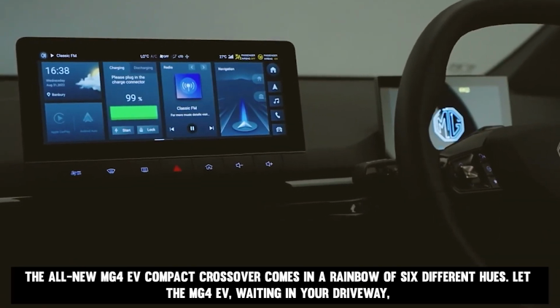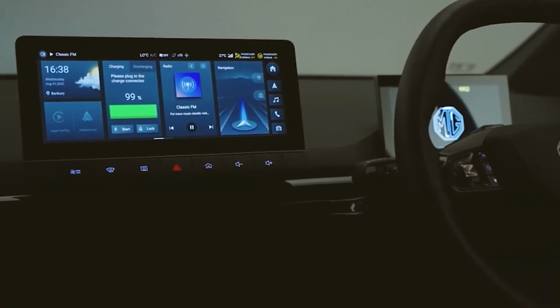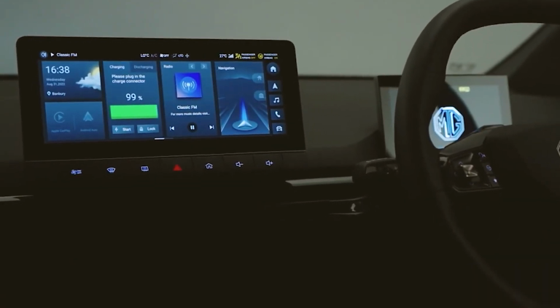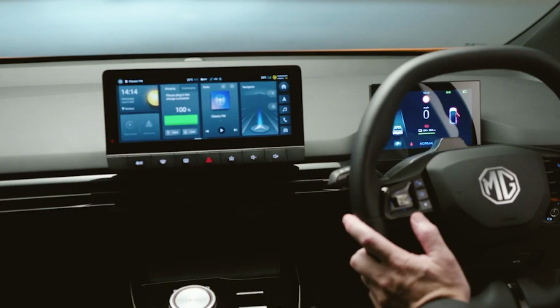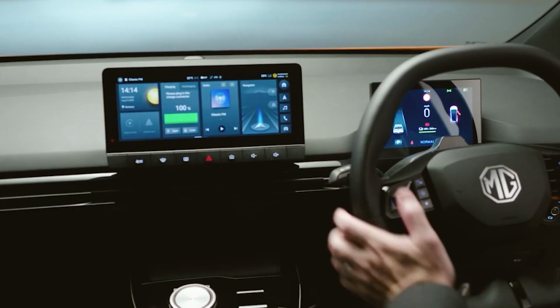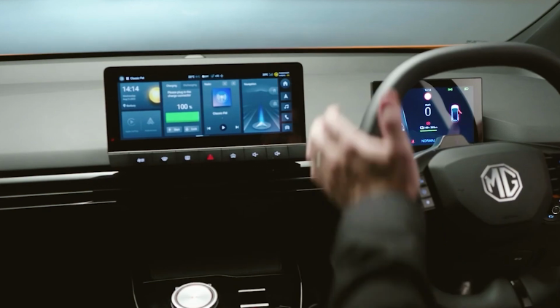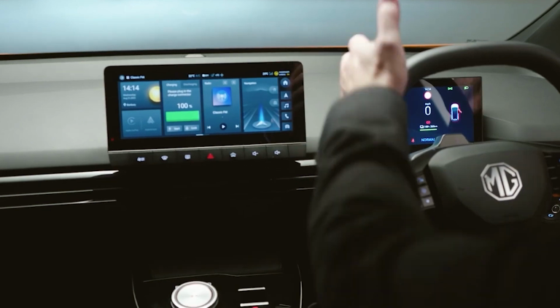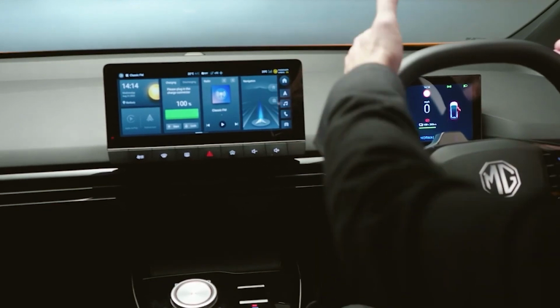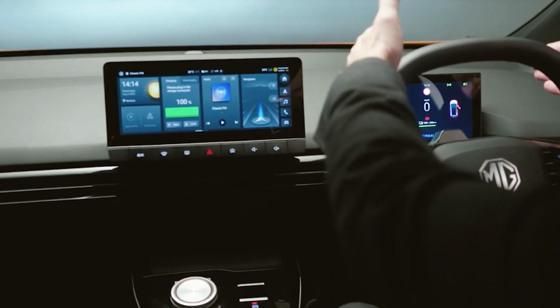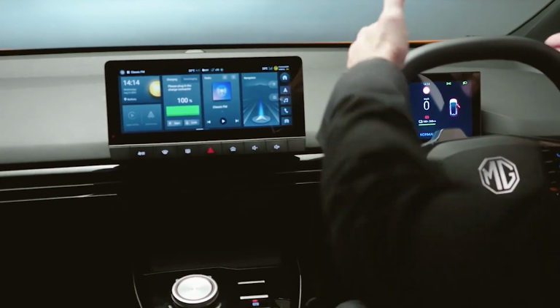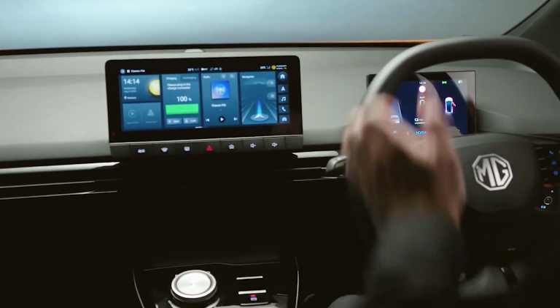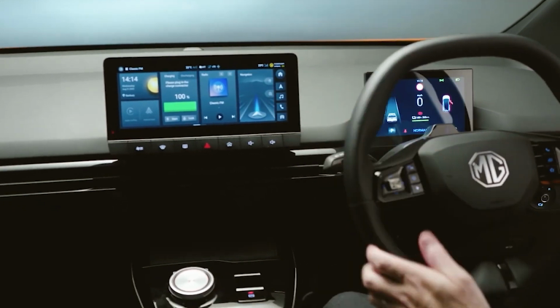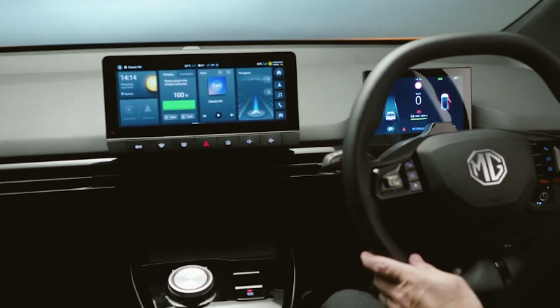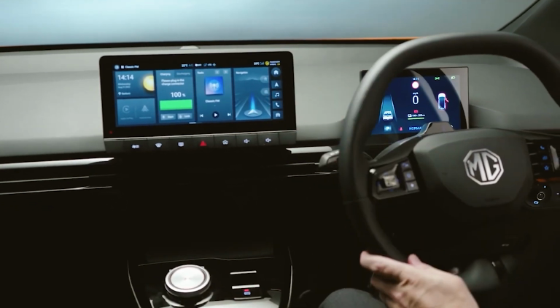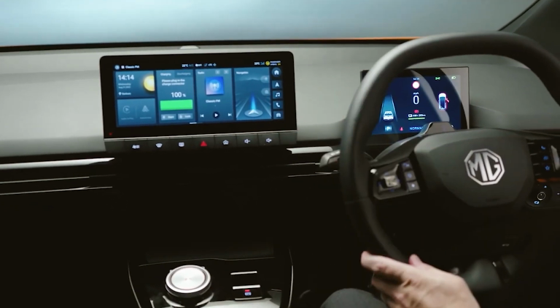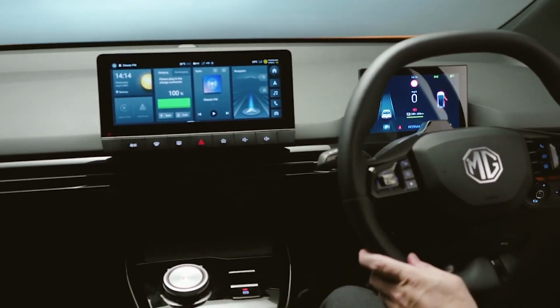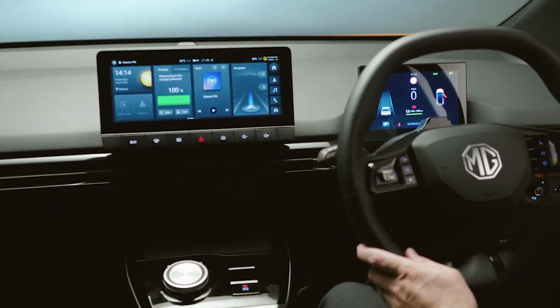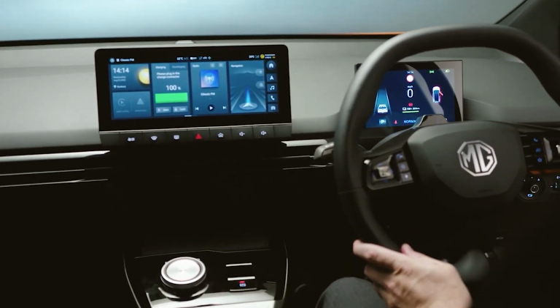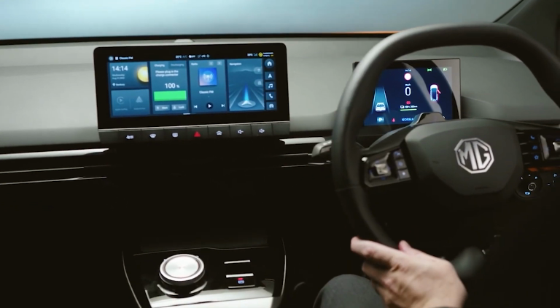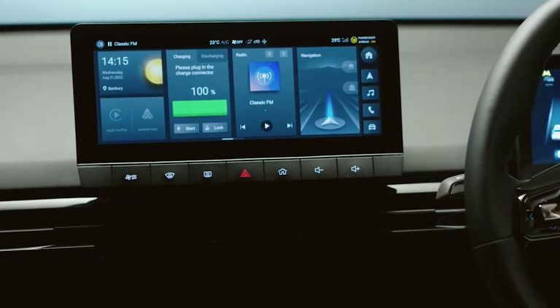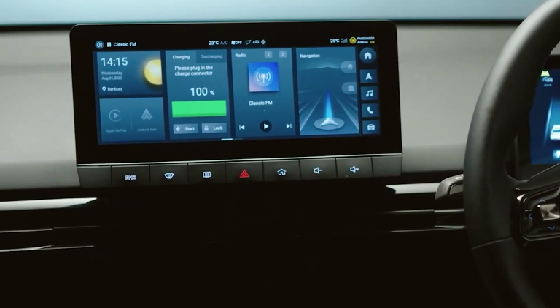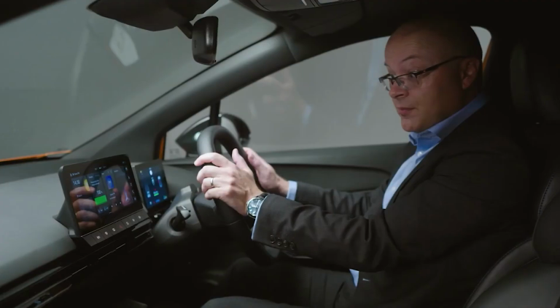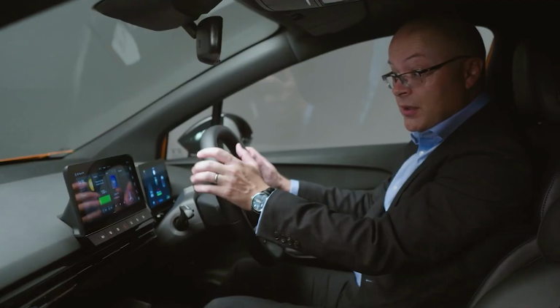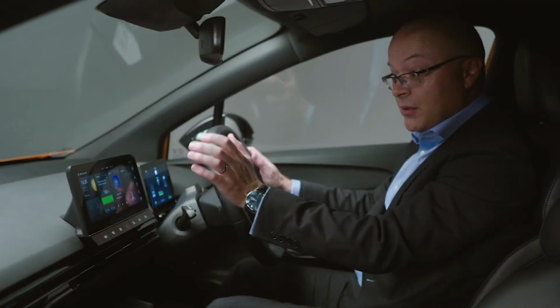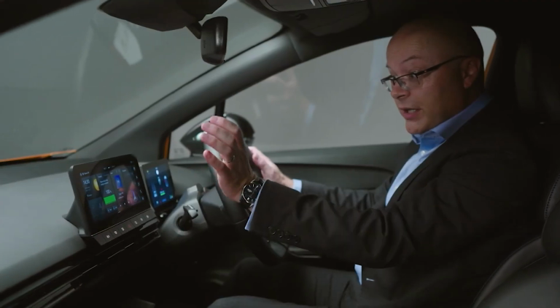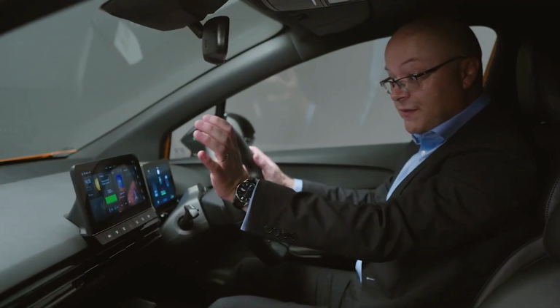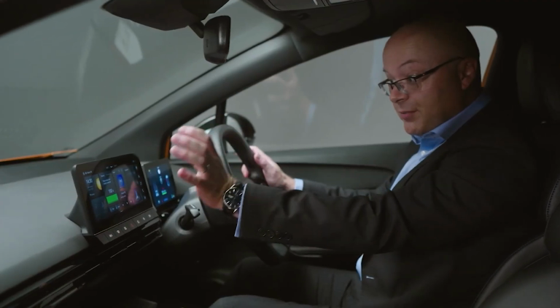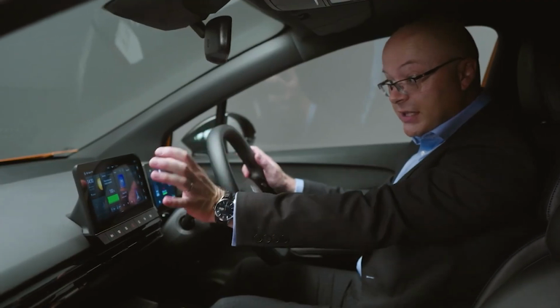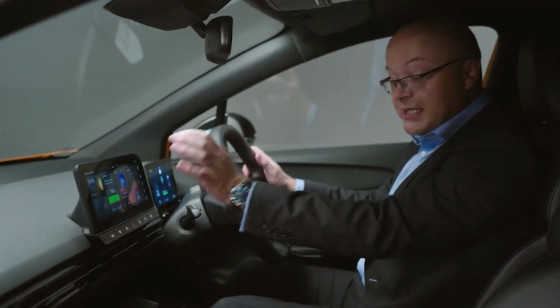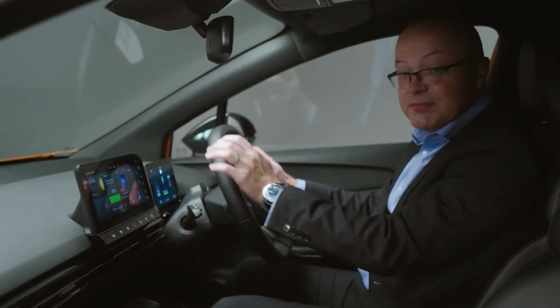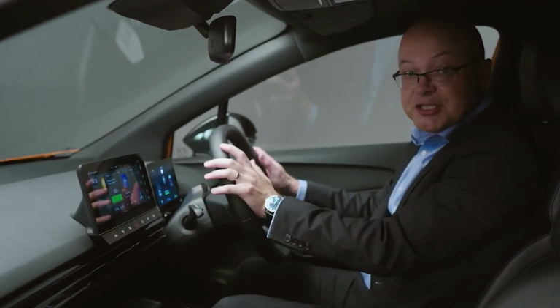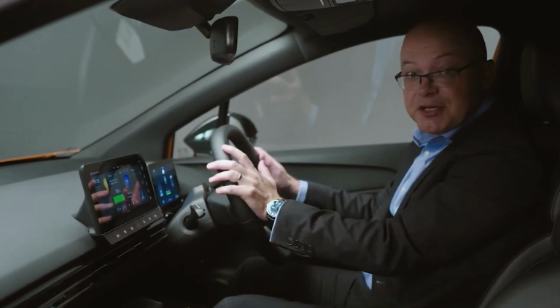Let the MG4 EV improve your life with its advanced connectivity and many convenient features that will help you get around town and have fun.